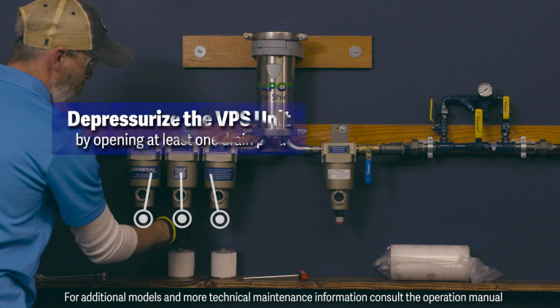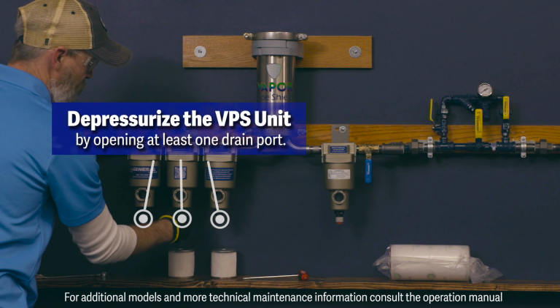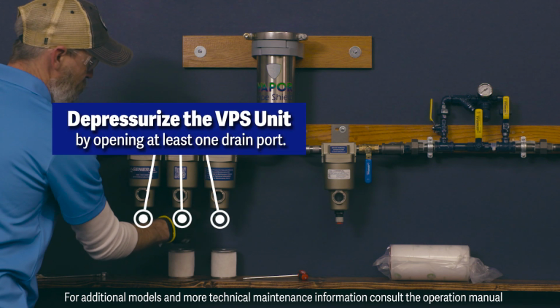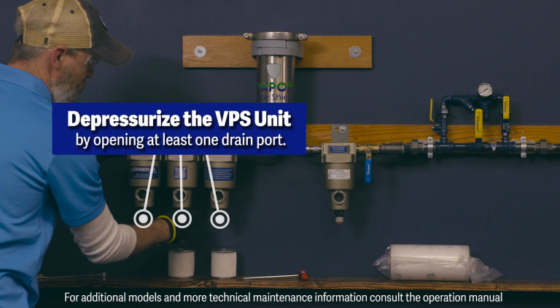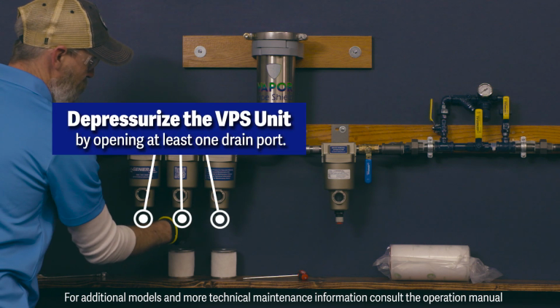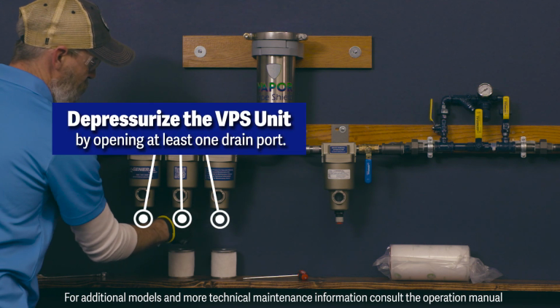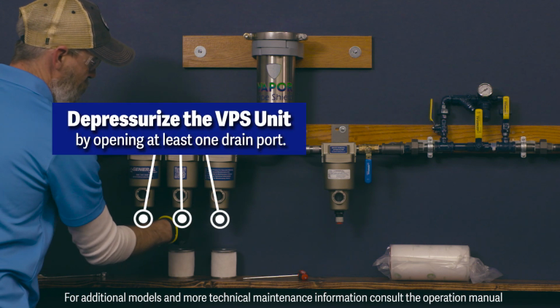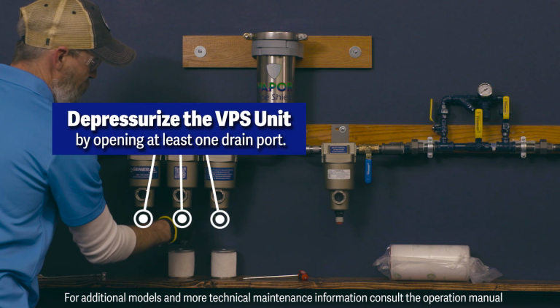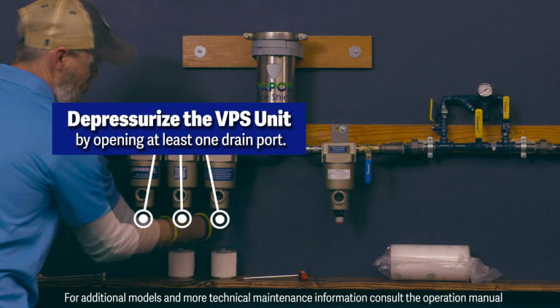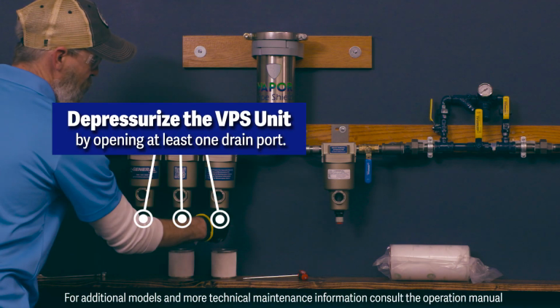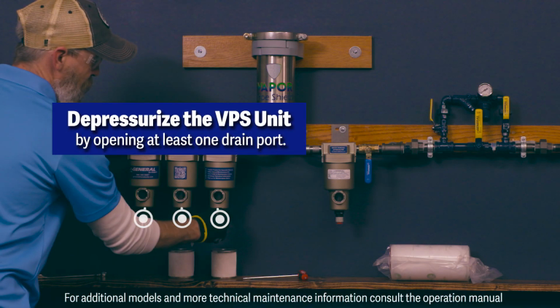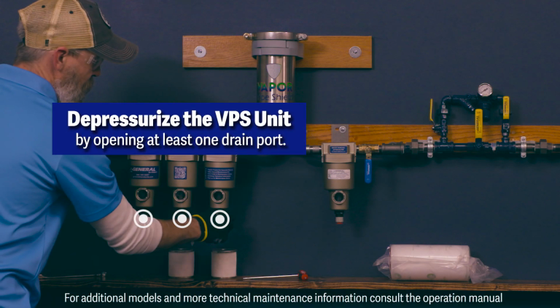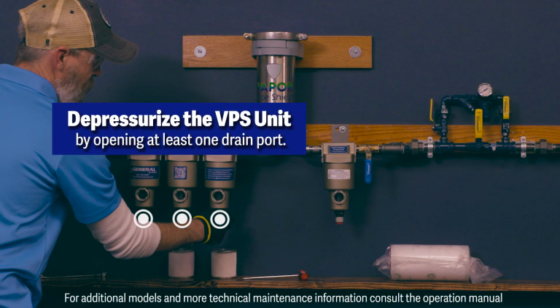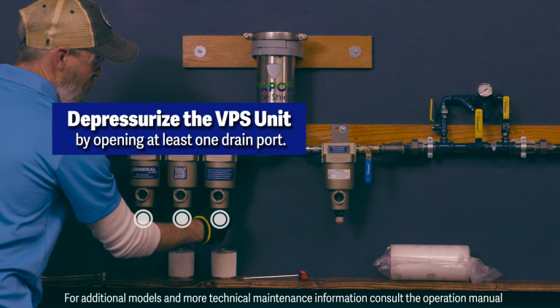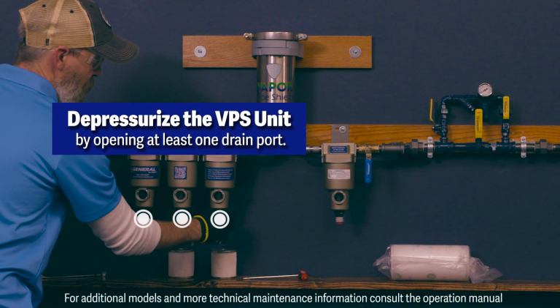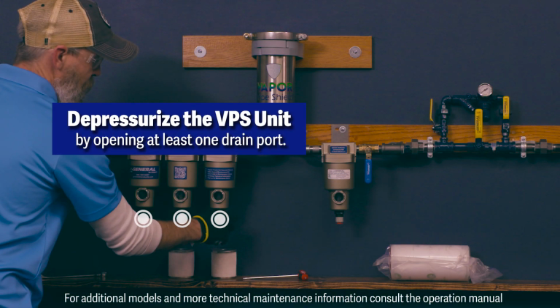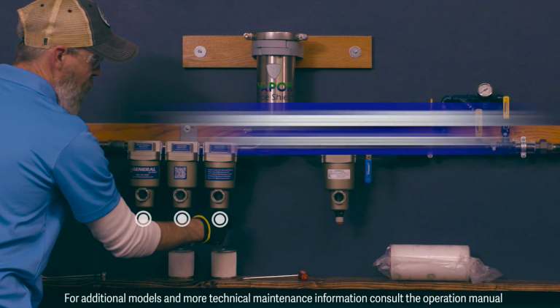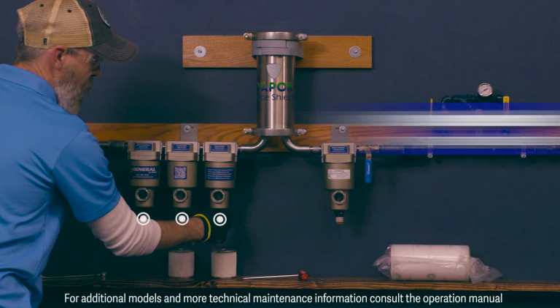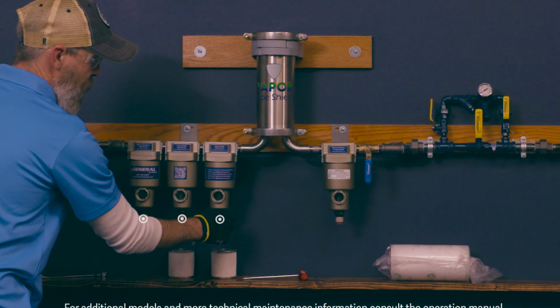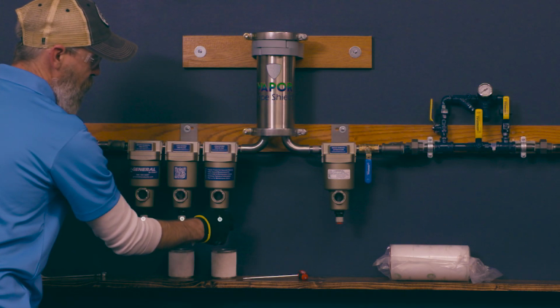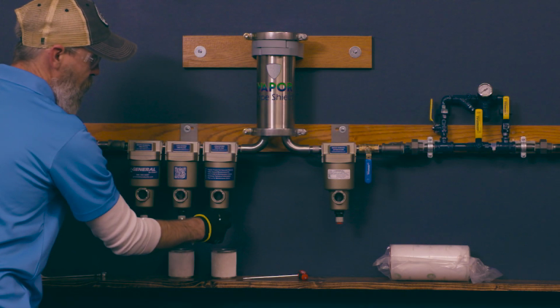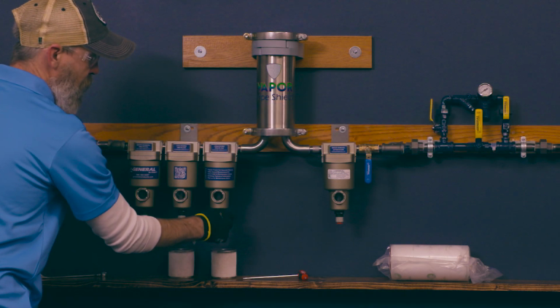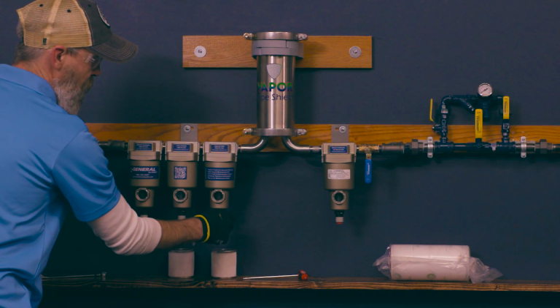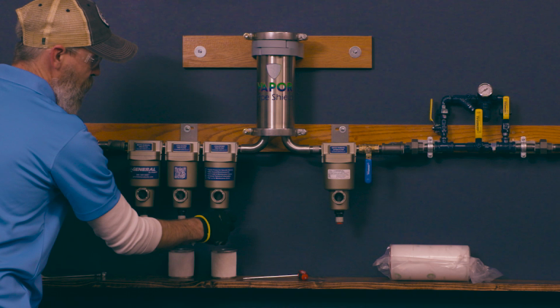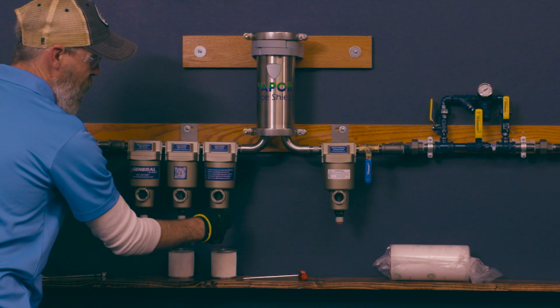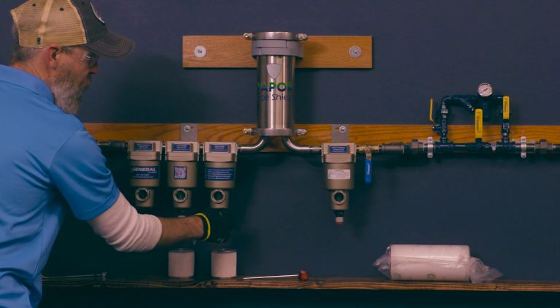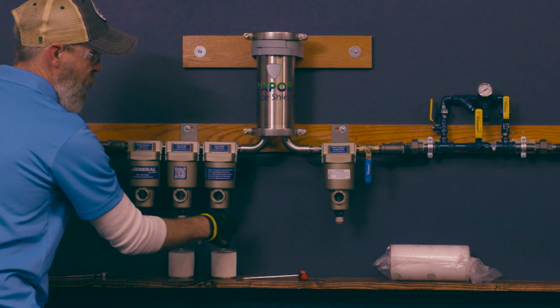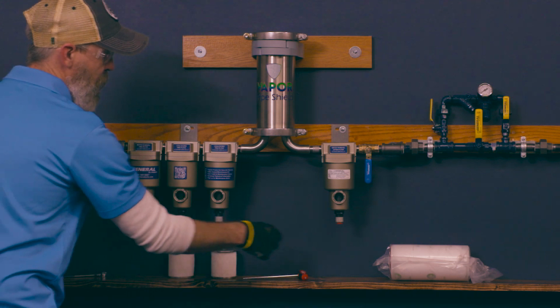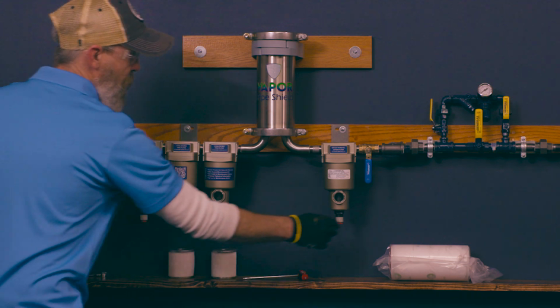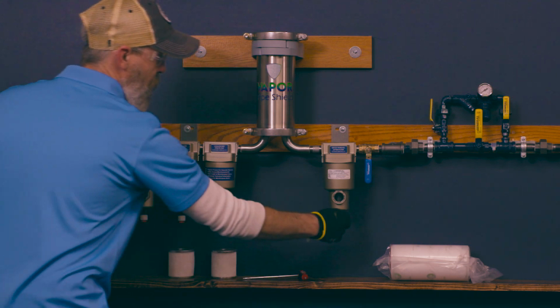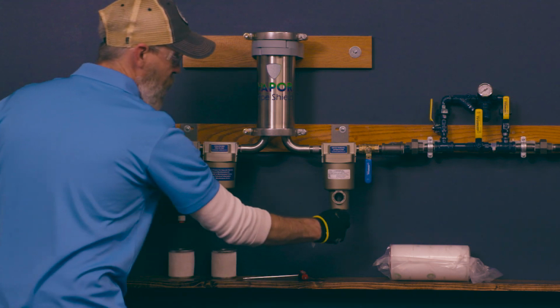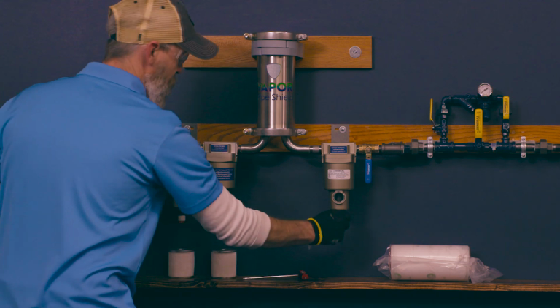With the compressor off, depressurize the Vapor Pipe Shield unit by opening at least one drain port located at the bottom of the Vapor Pipe Shield filter bowls.